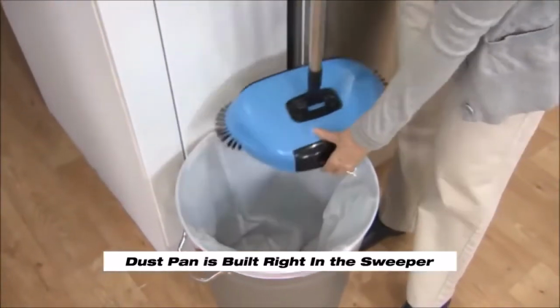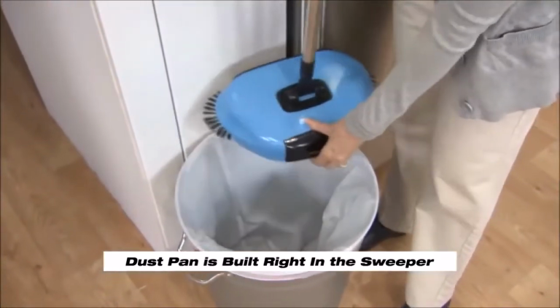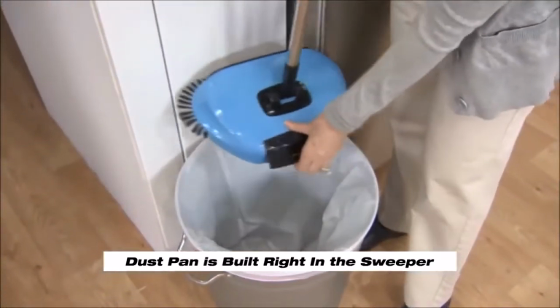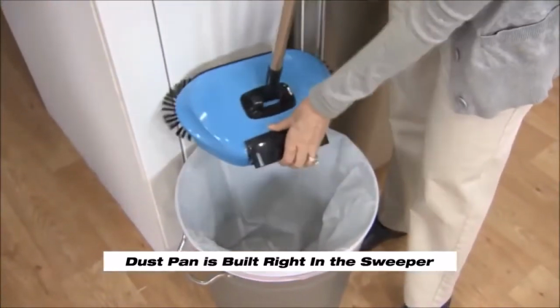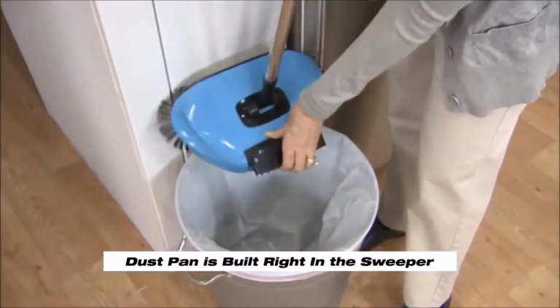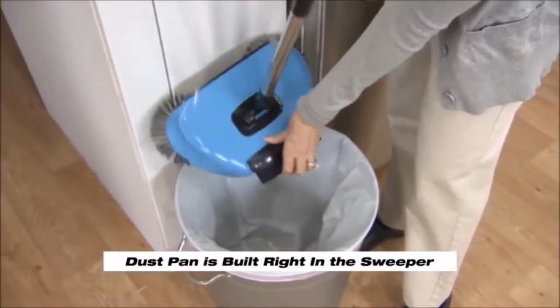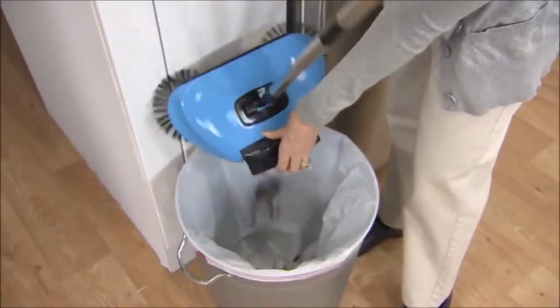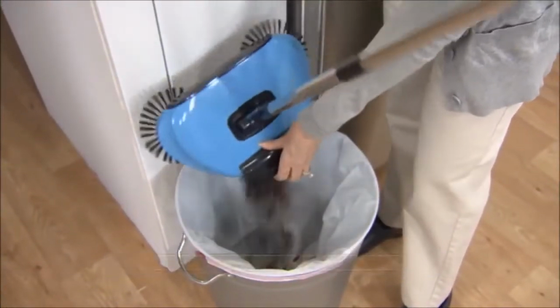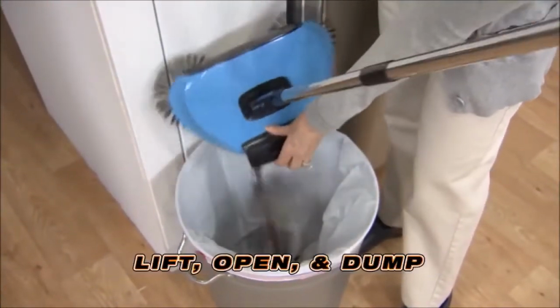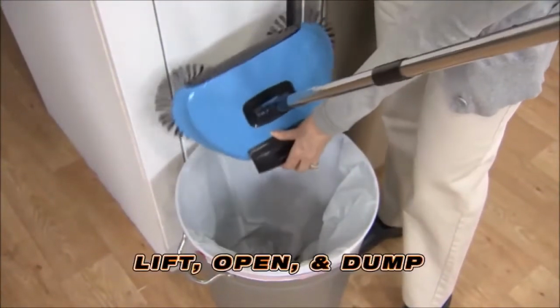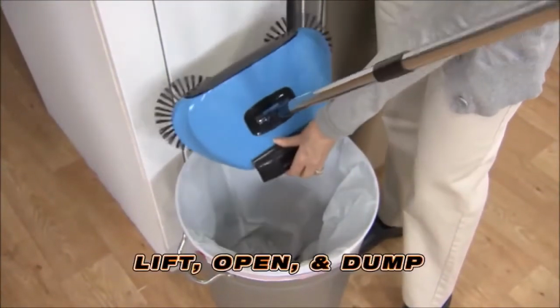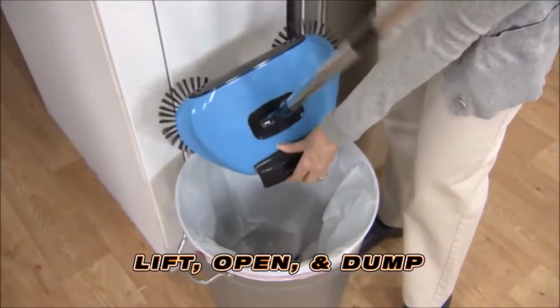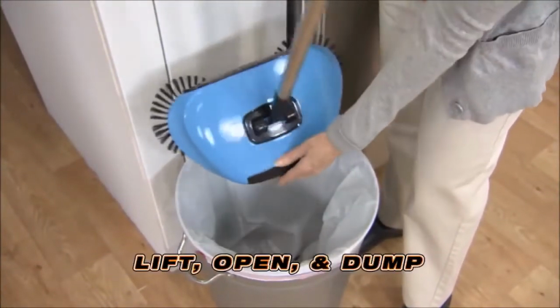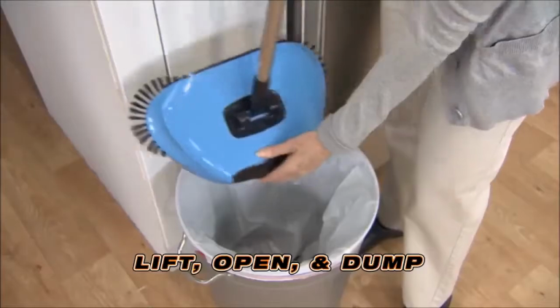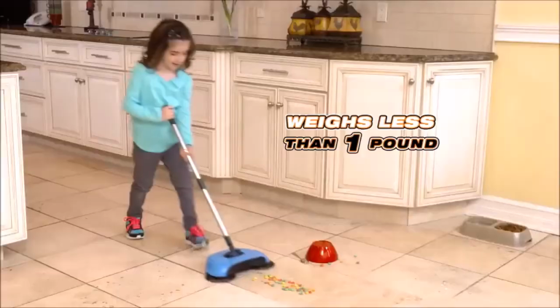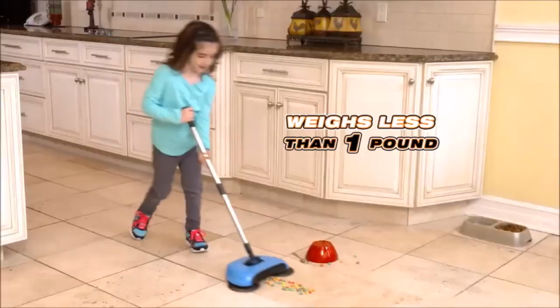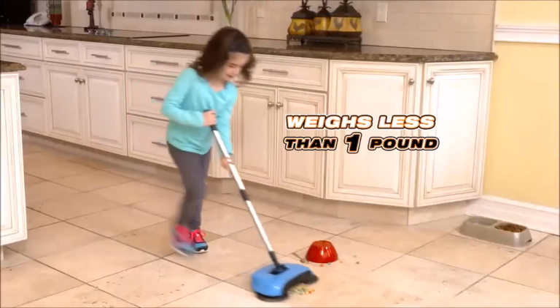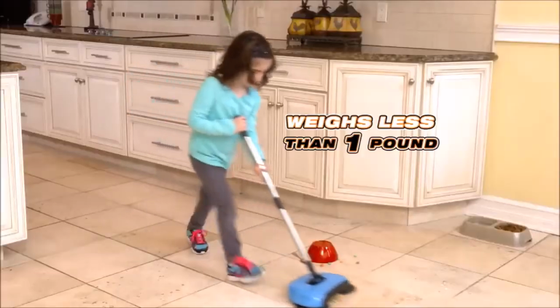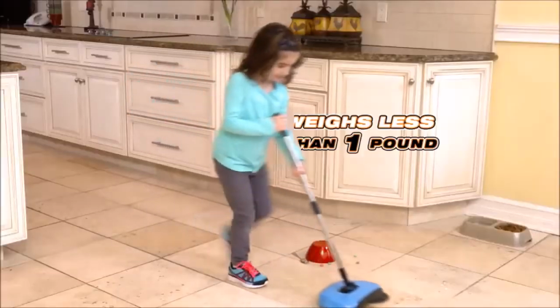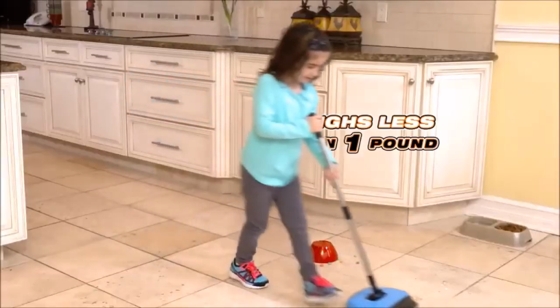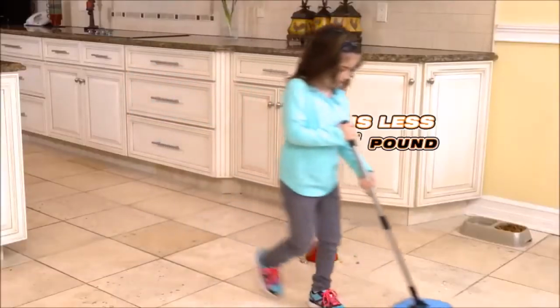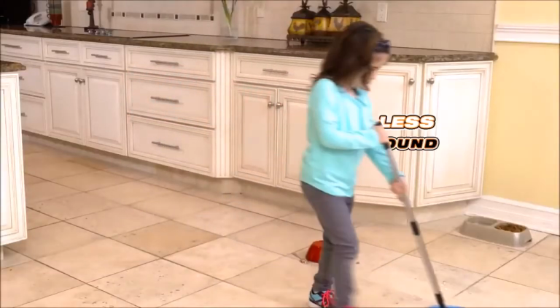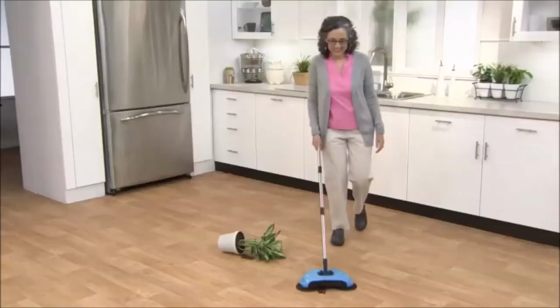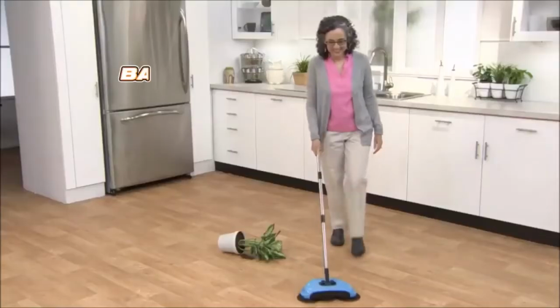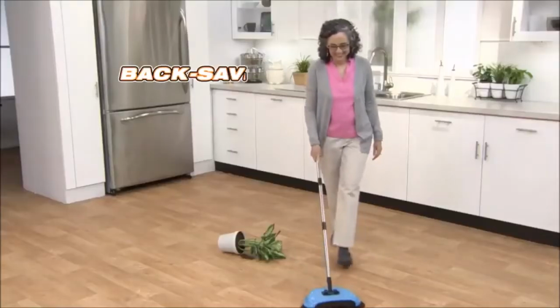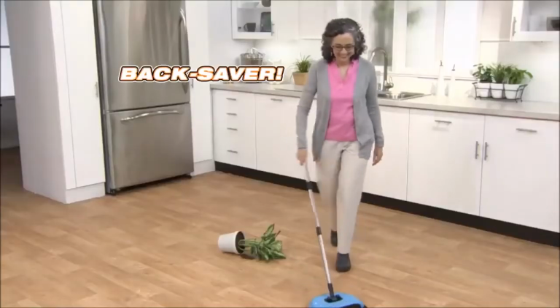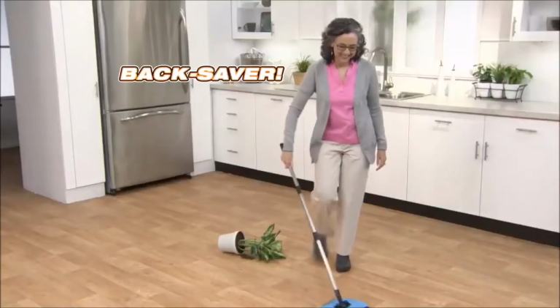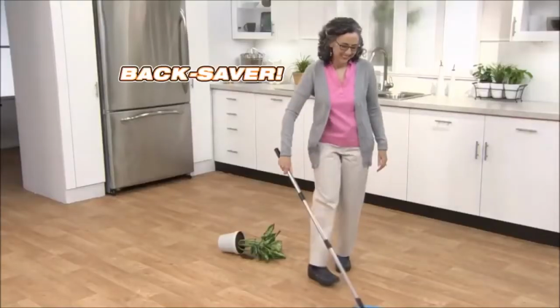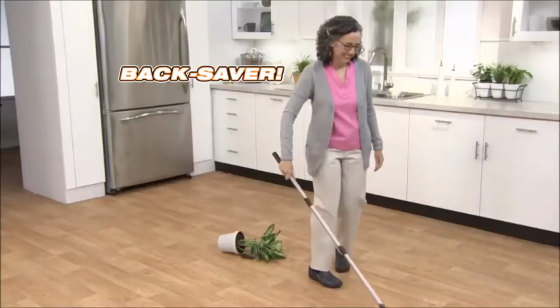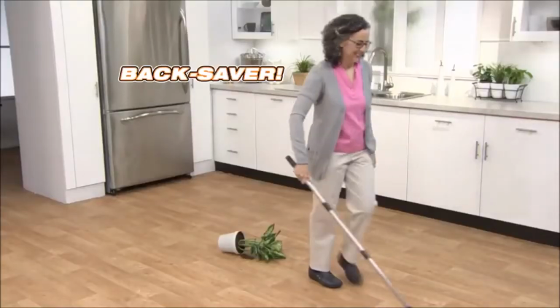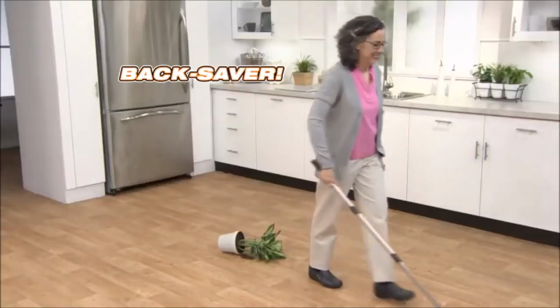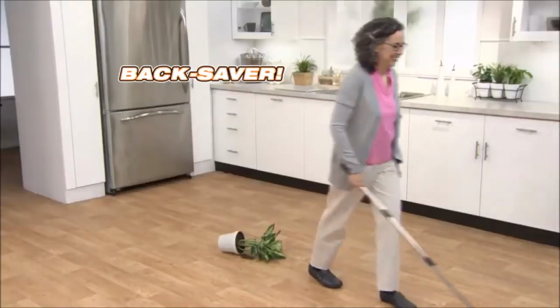The dustpan is built right in. Just lift, open, and dump. At less than a pound, the TurboTiger is a real back saver.